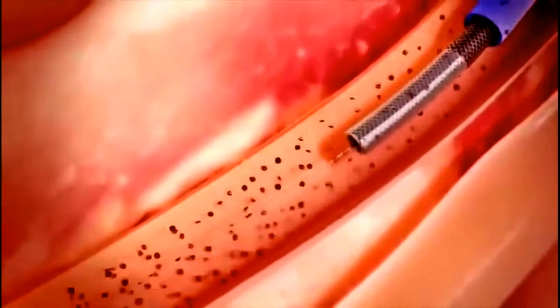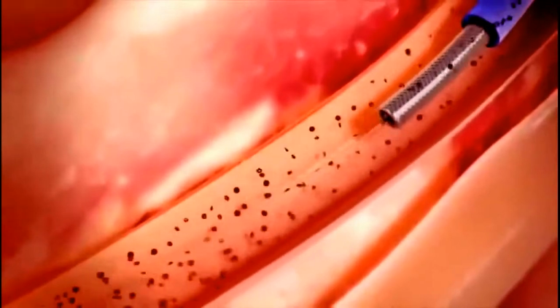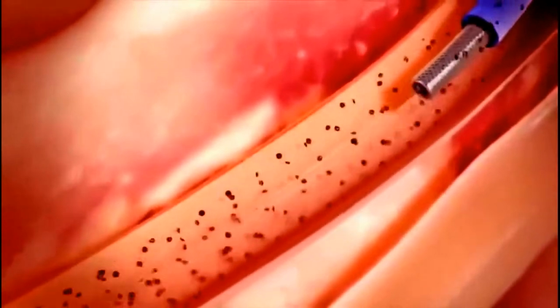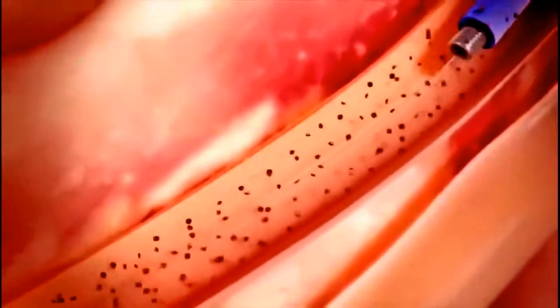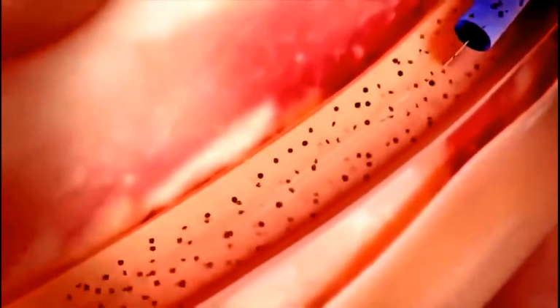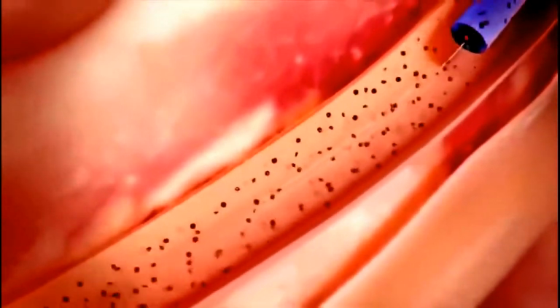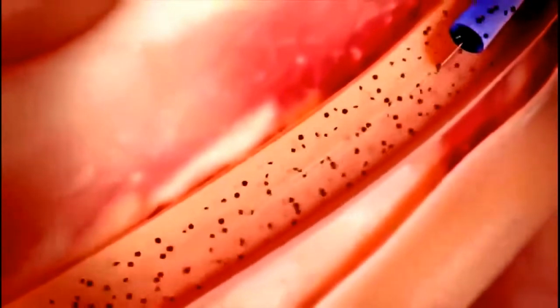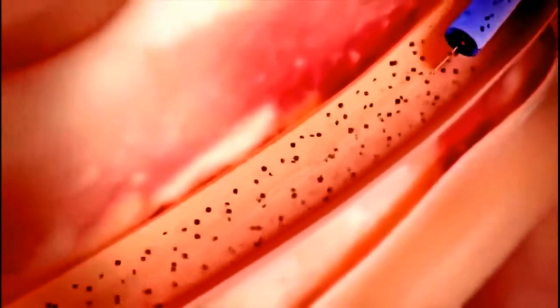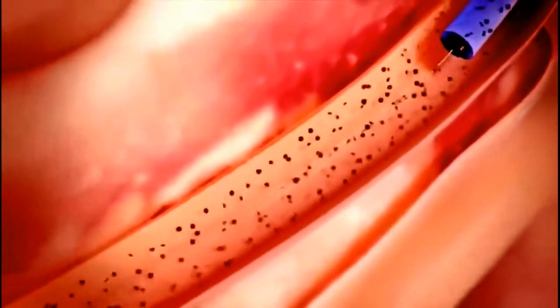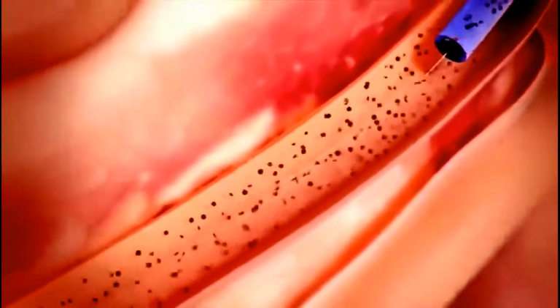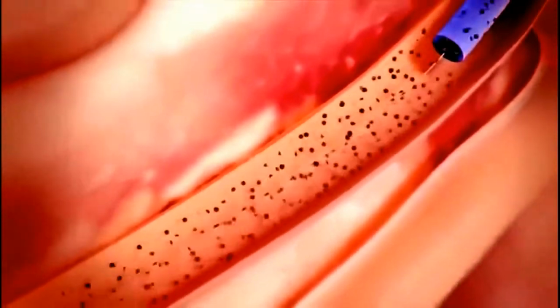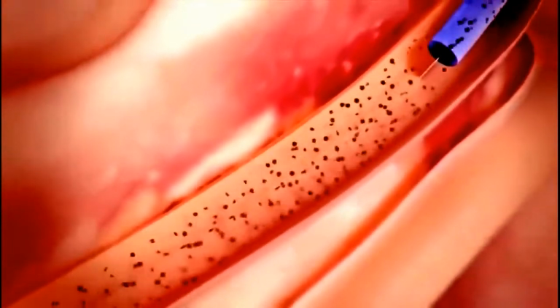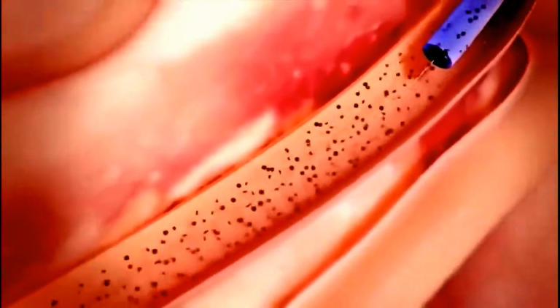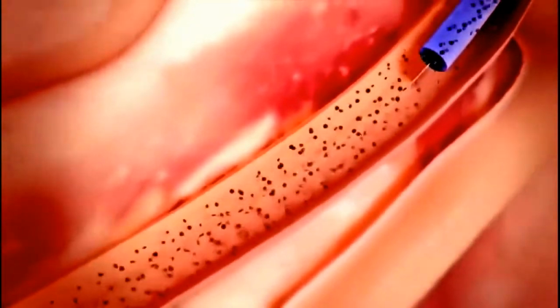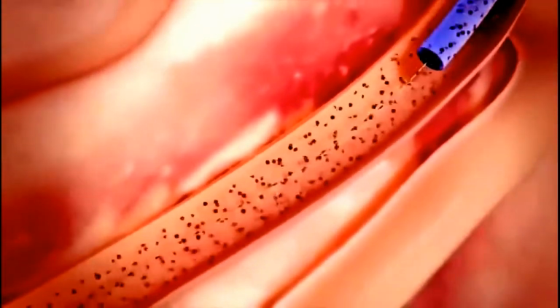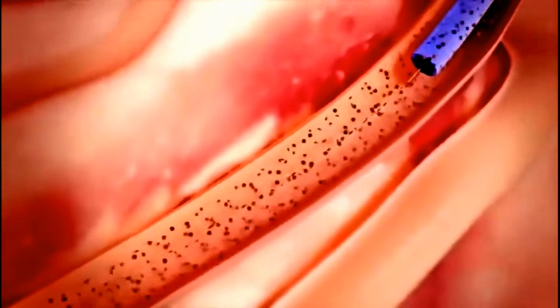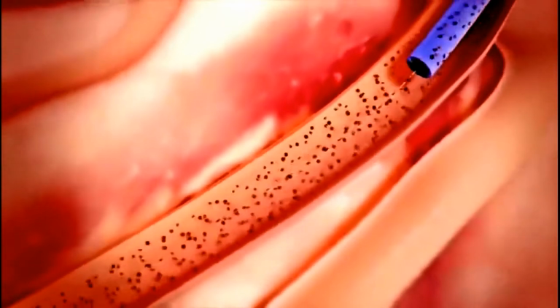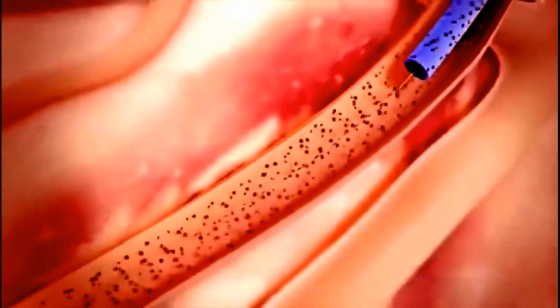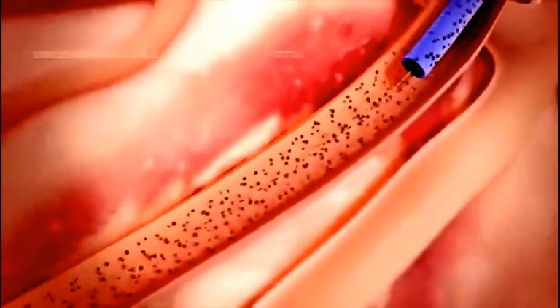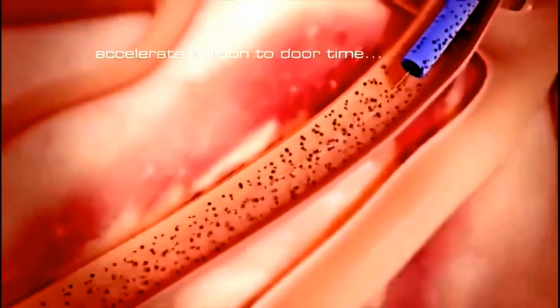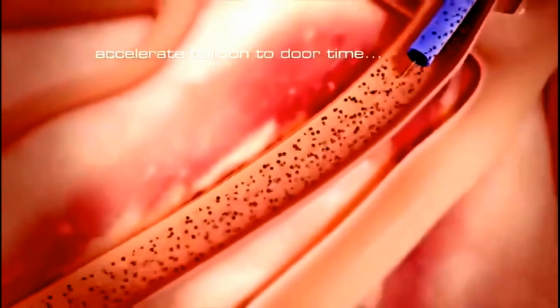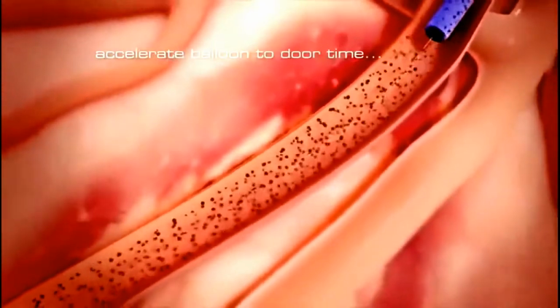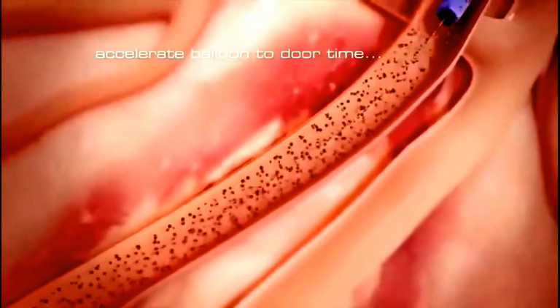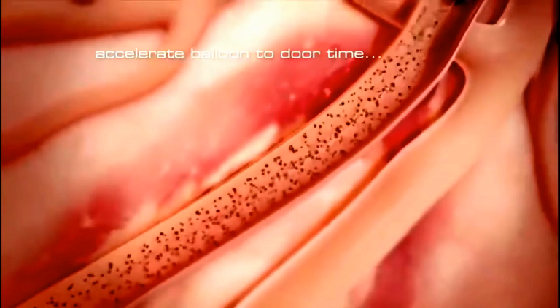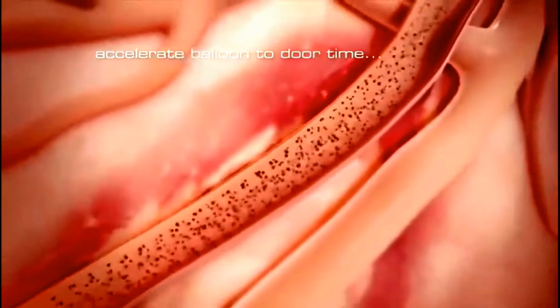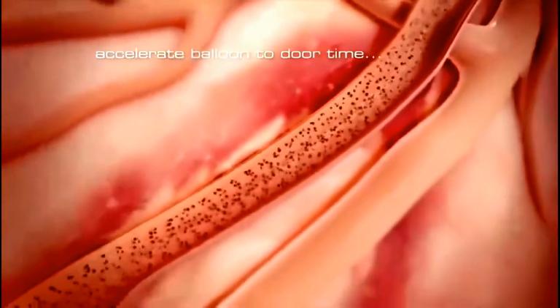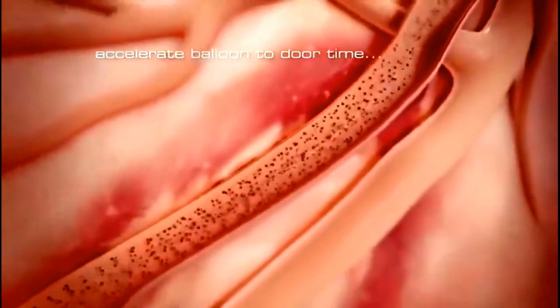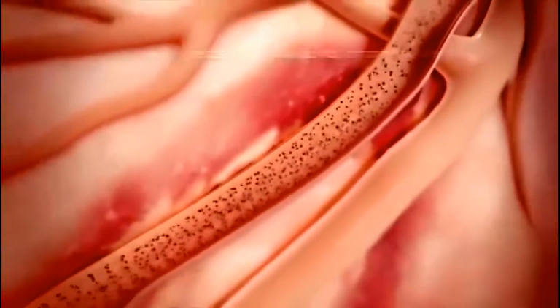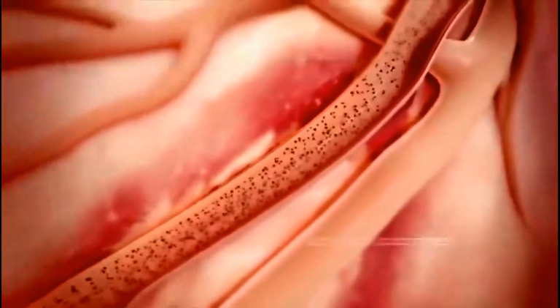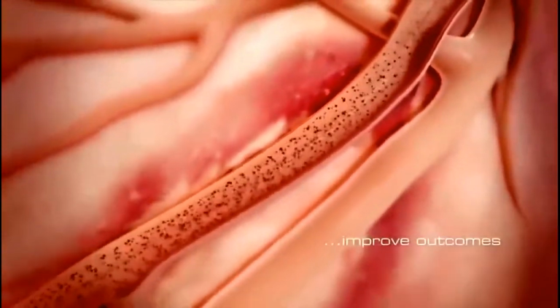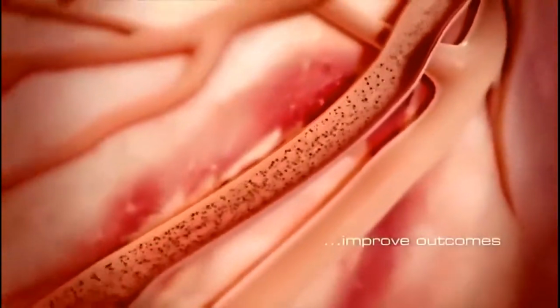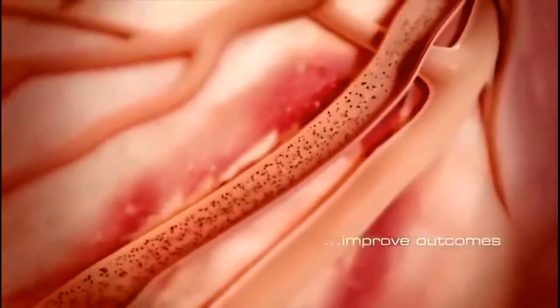Rapid removal of occlusive thrombus with vacuum extraction can accelerate door-to-balloon time and improve outcomes.